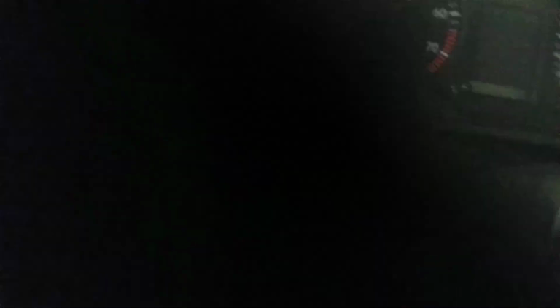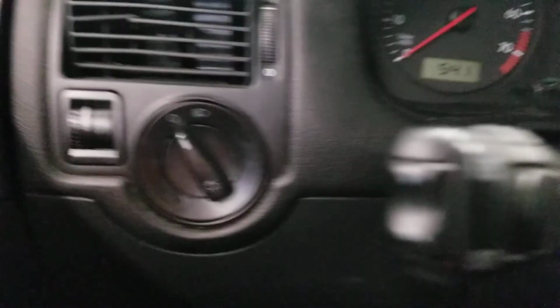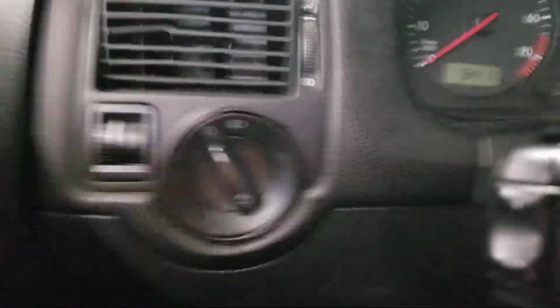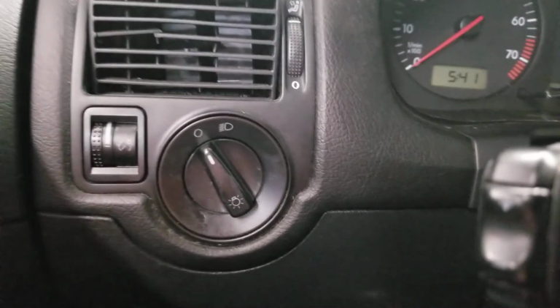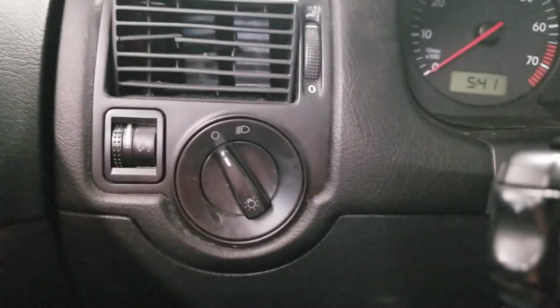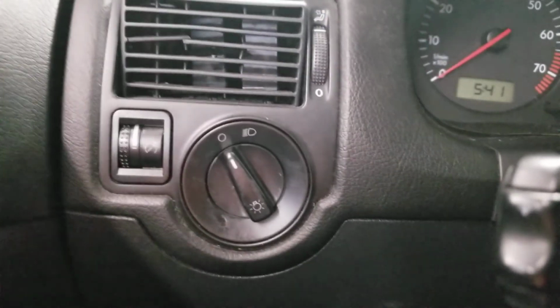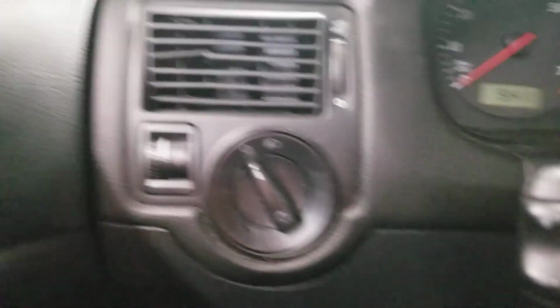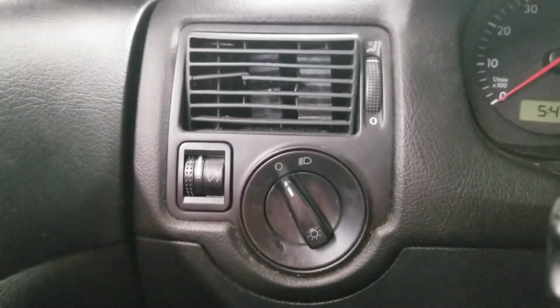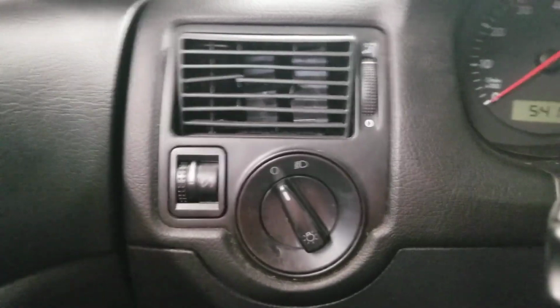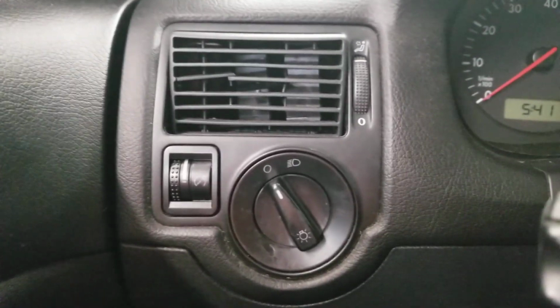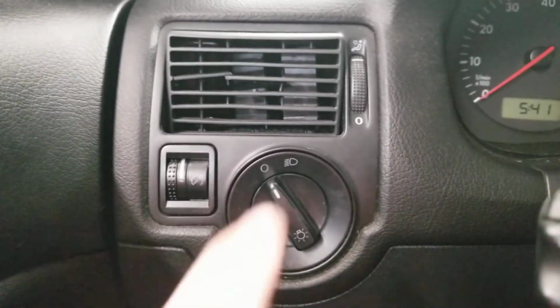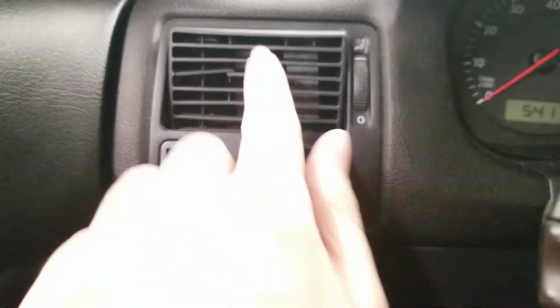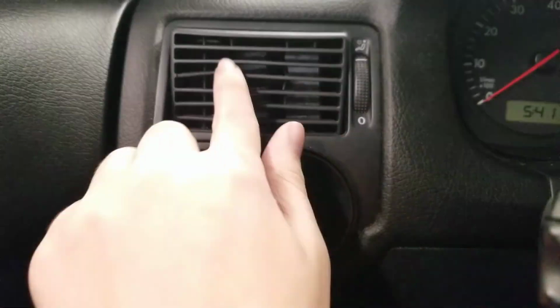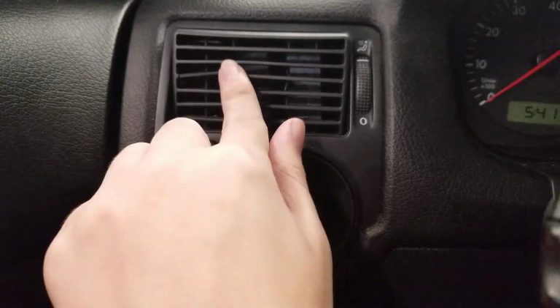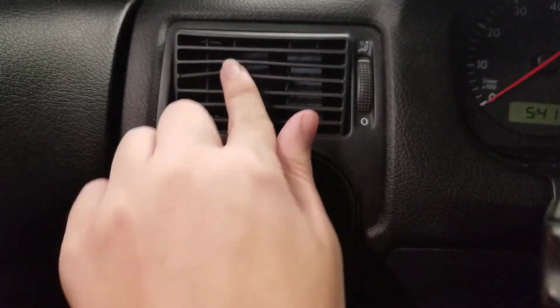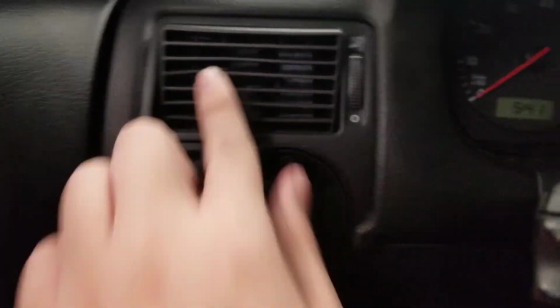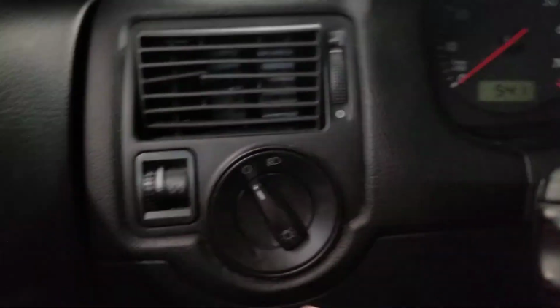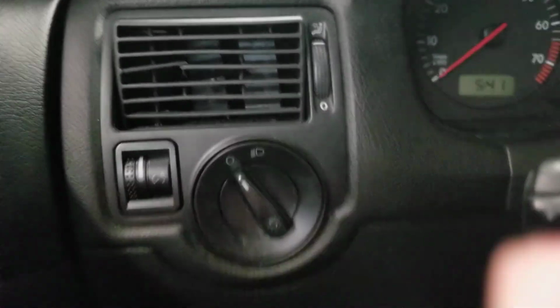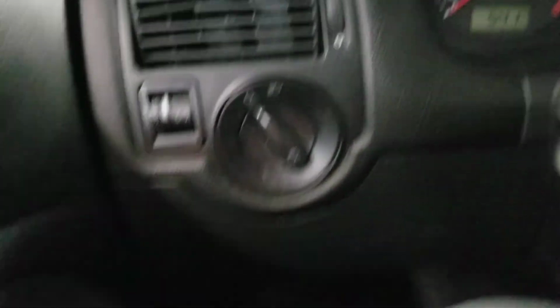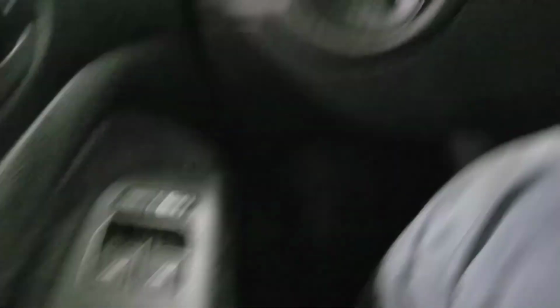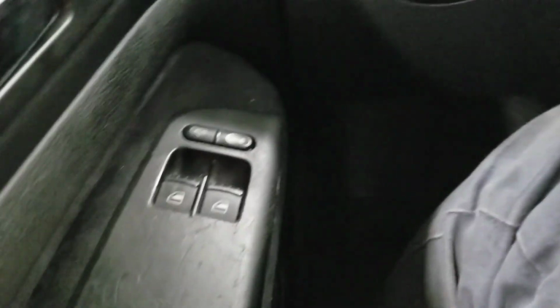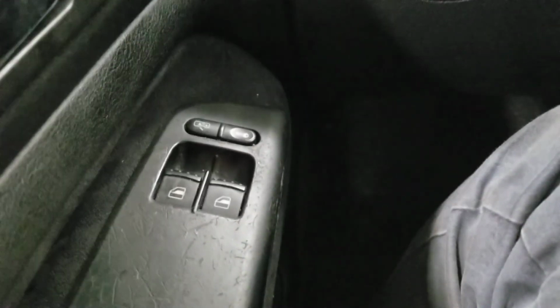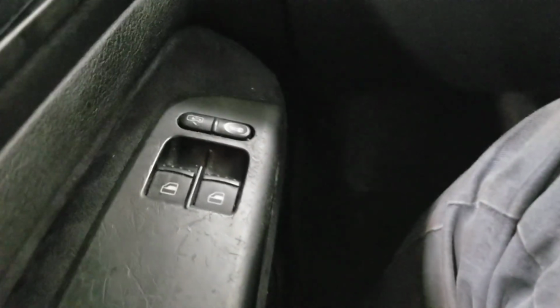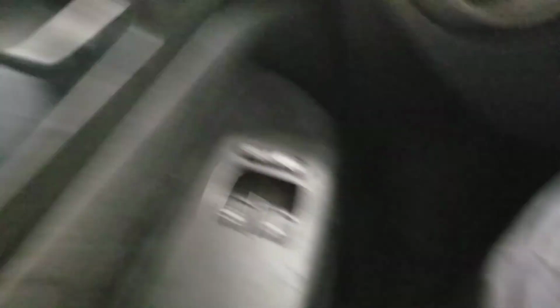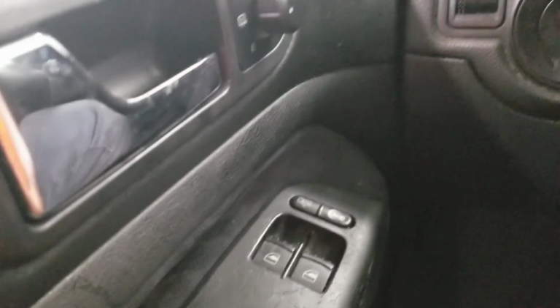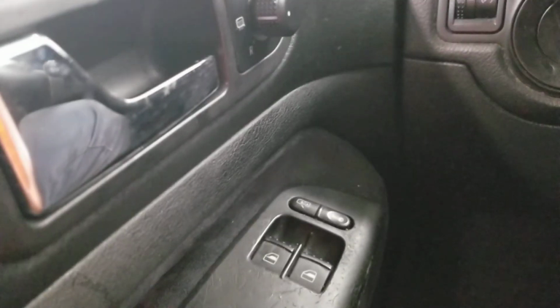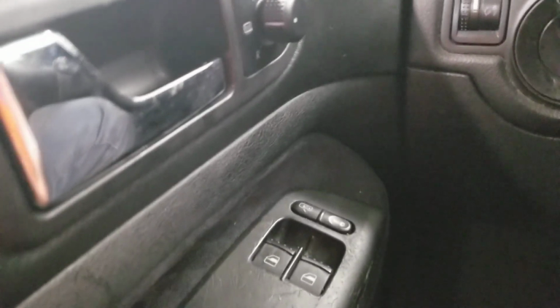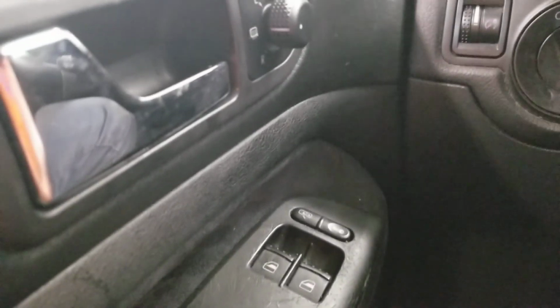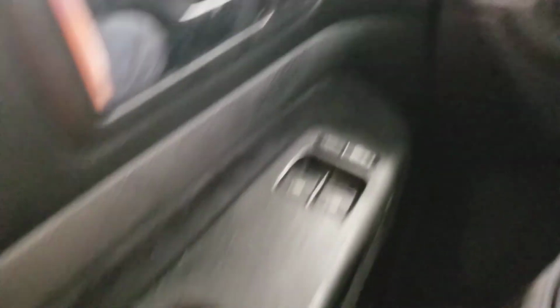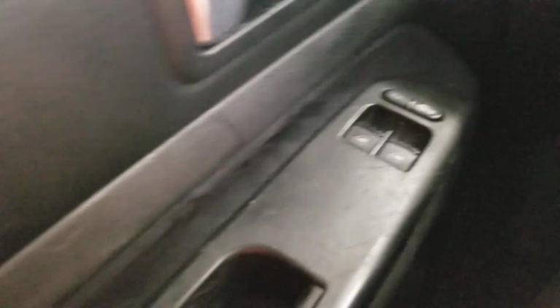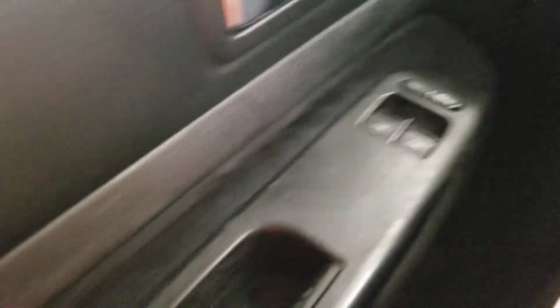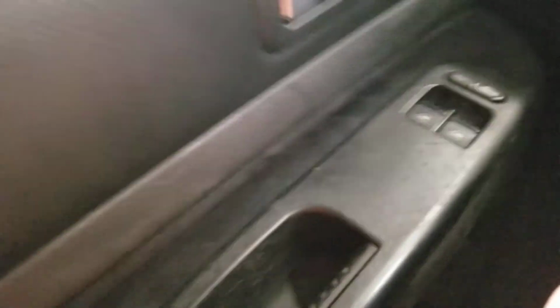You also got the headlights and gauges lights and air vent right there. You also got the mirror controls, window locks, and door locks.